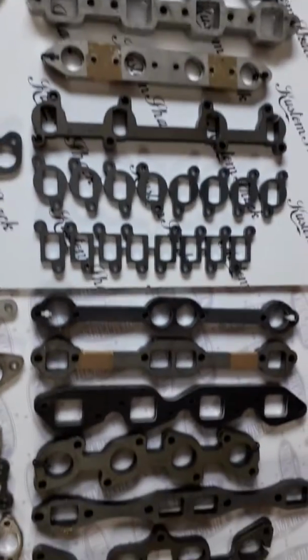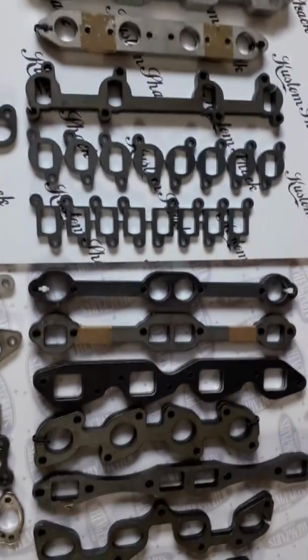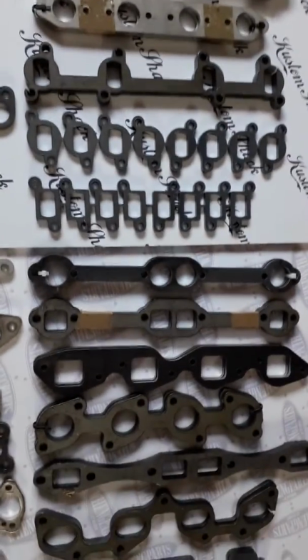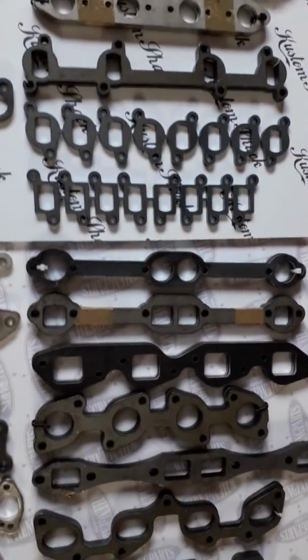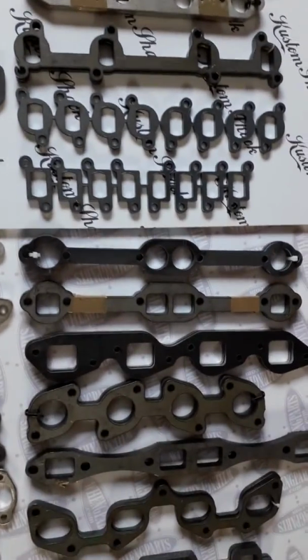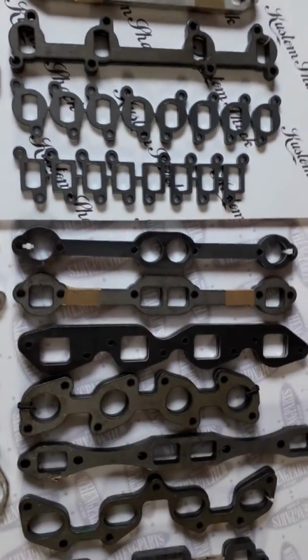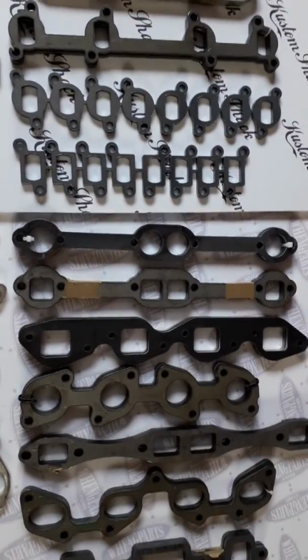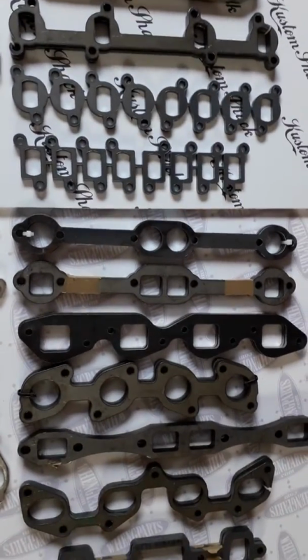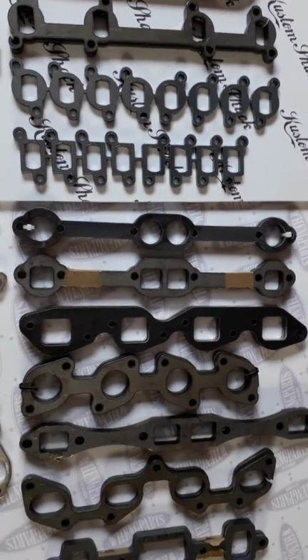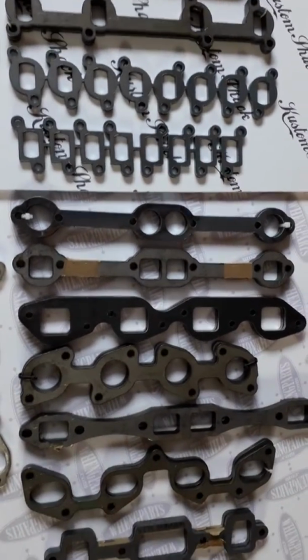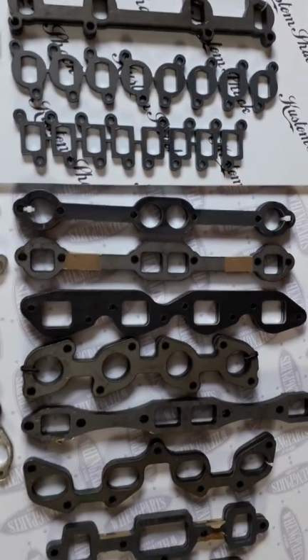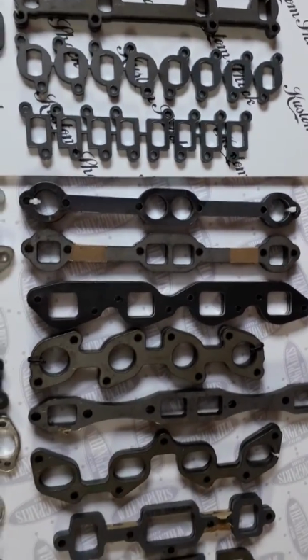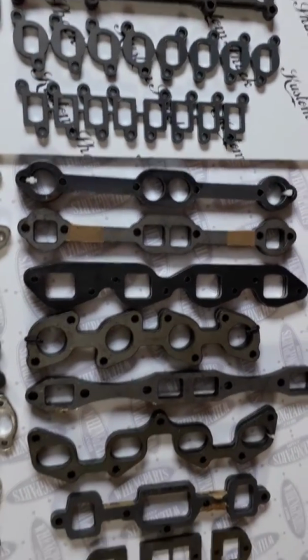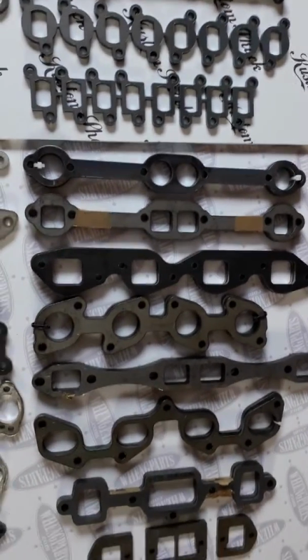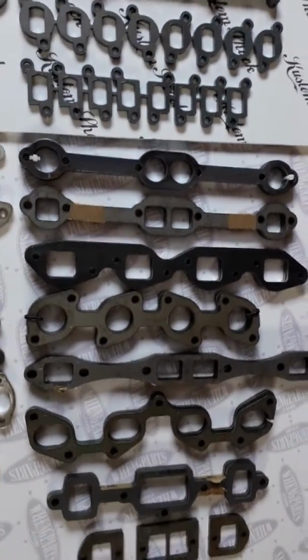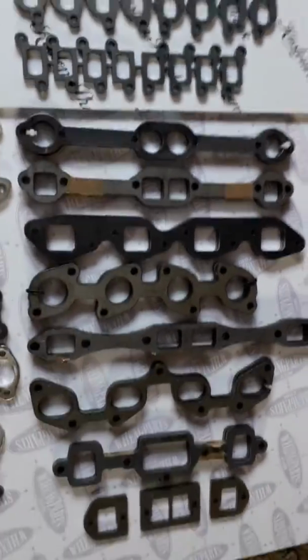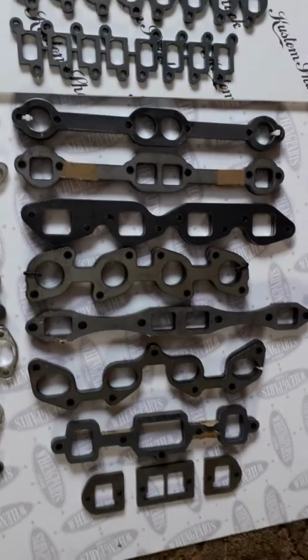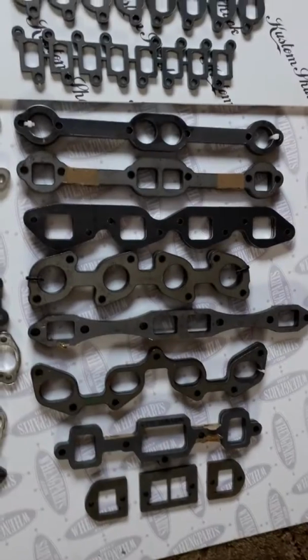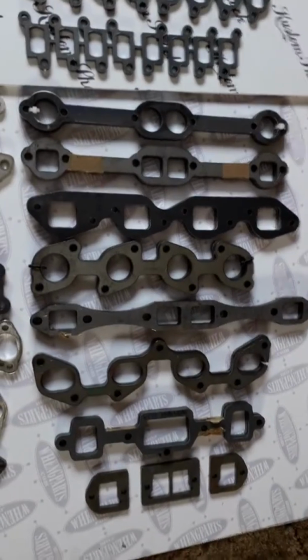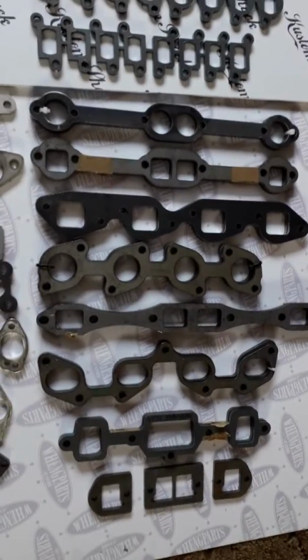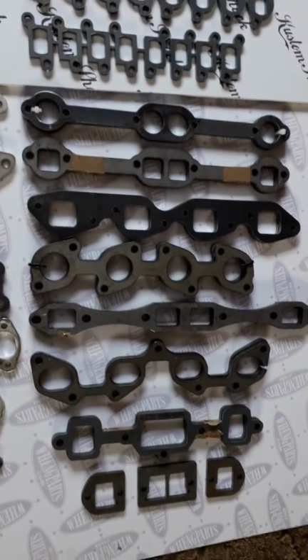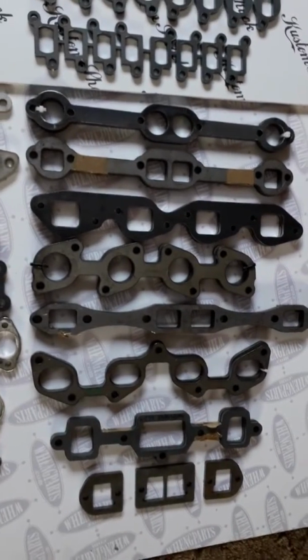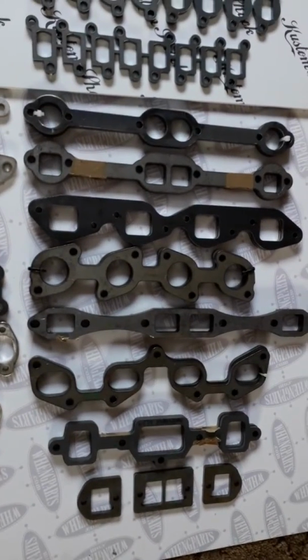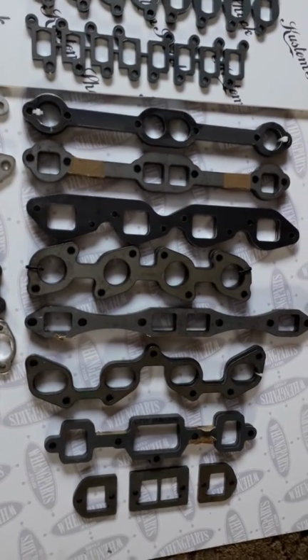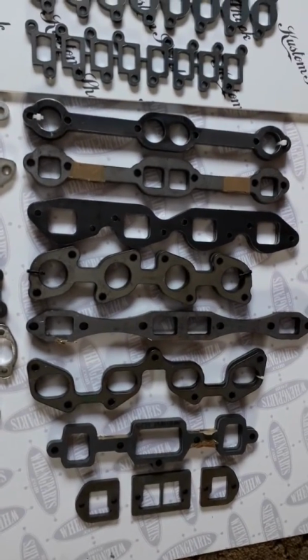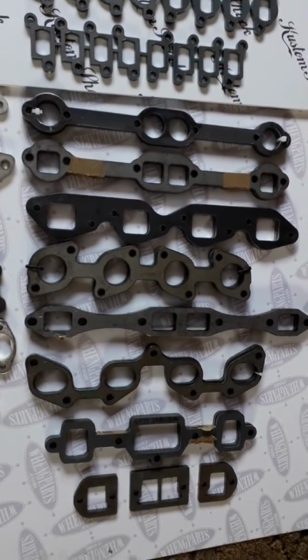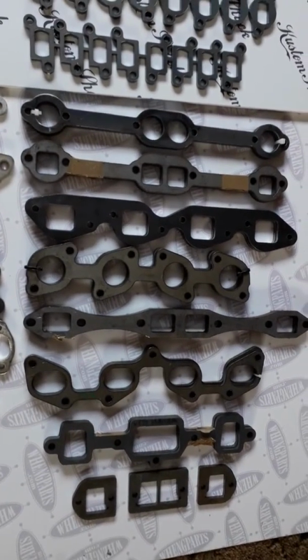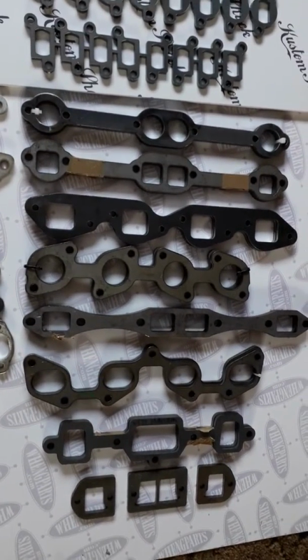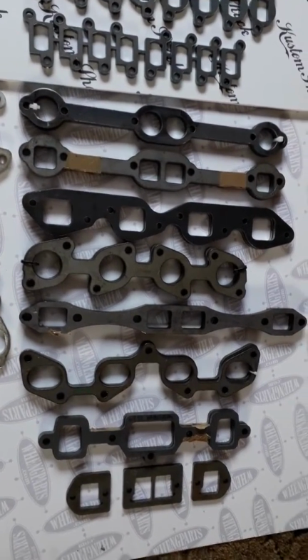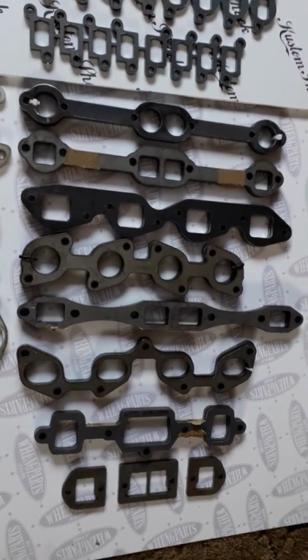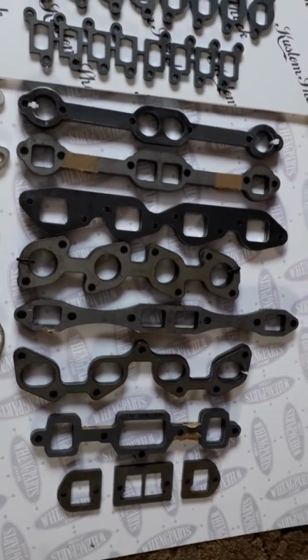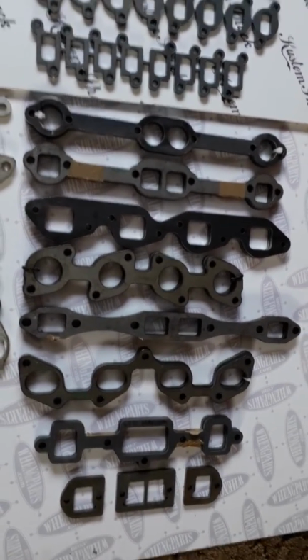A couple of variations on the small block Chevy, and a big block Chevy, and the Lexus, and some Mopar, and some Olds, and even a bit of AMC on the end there.